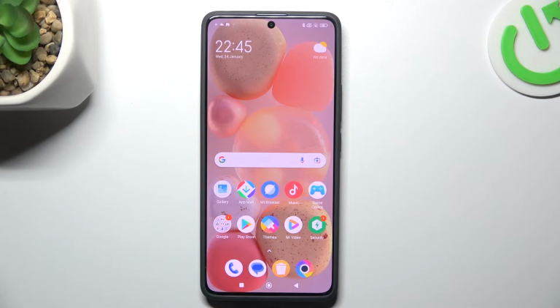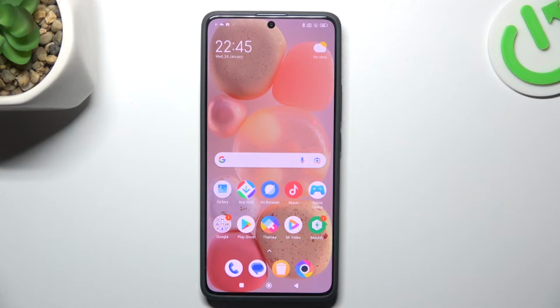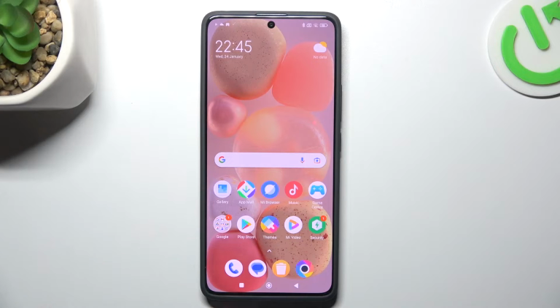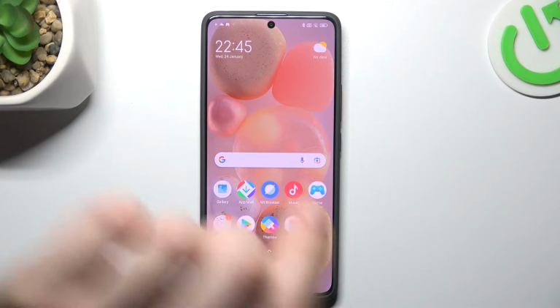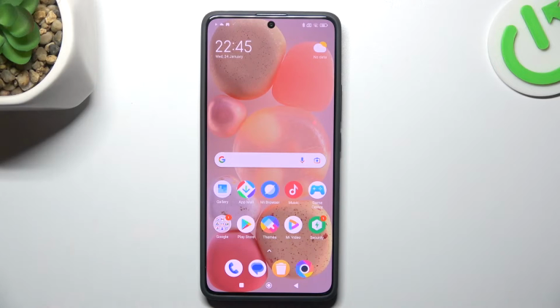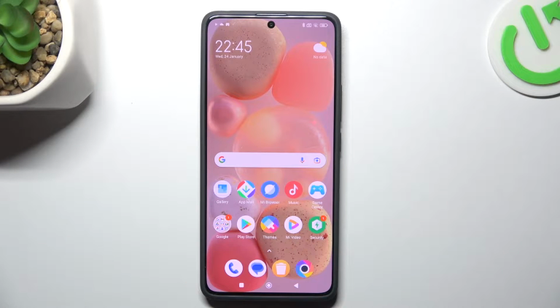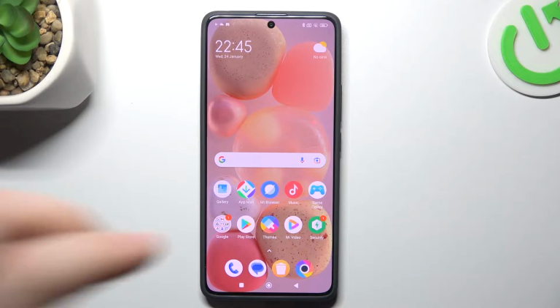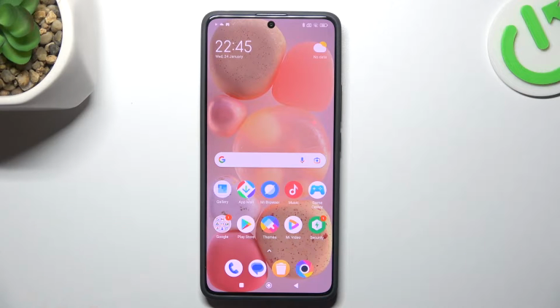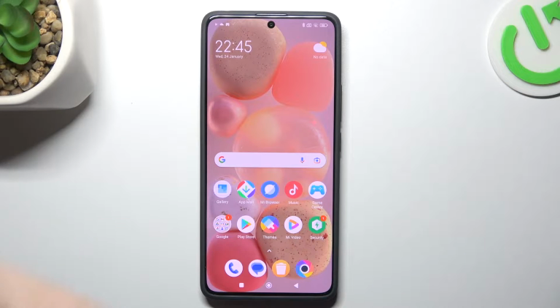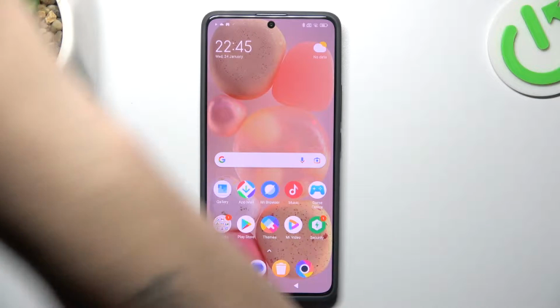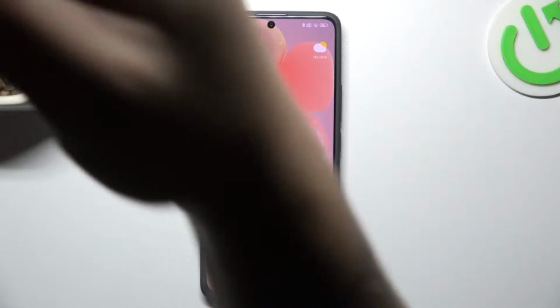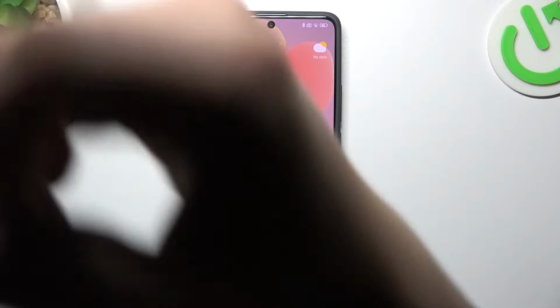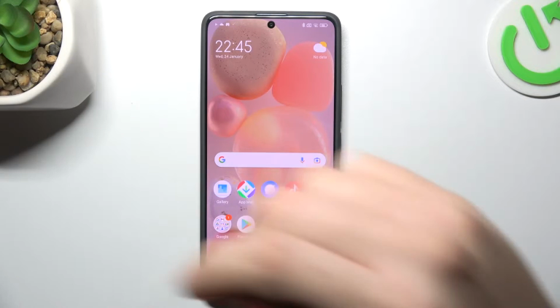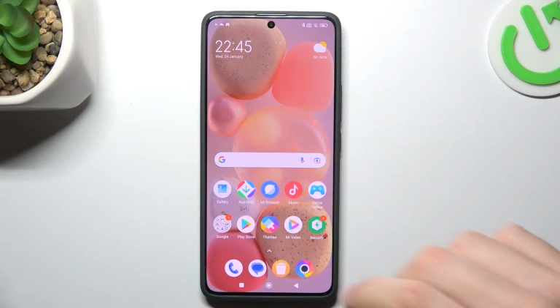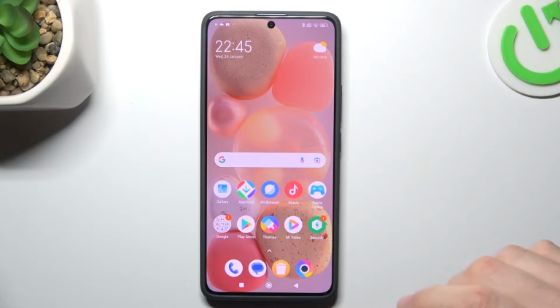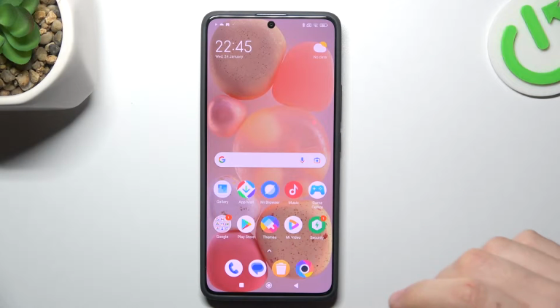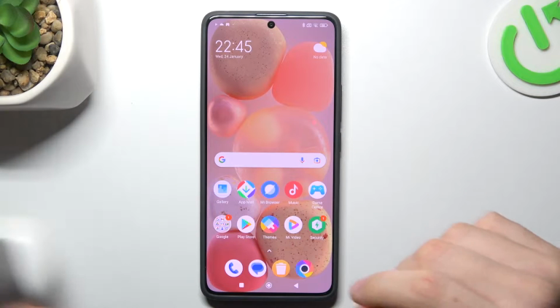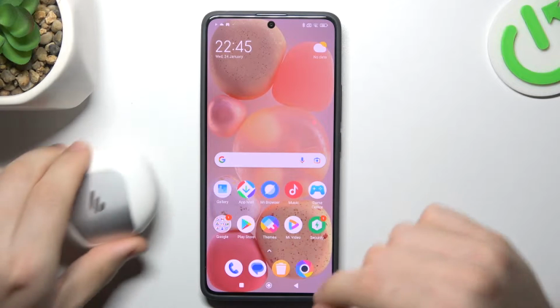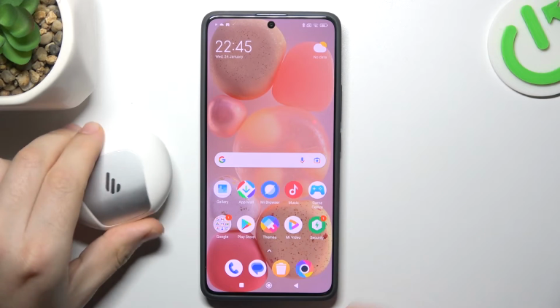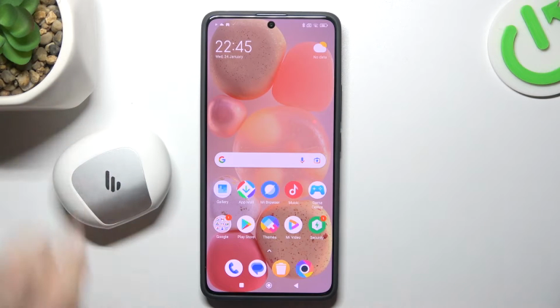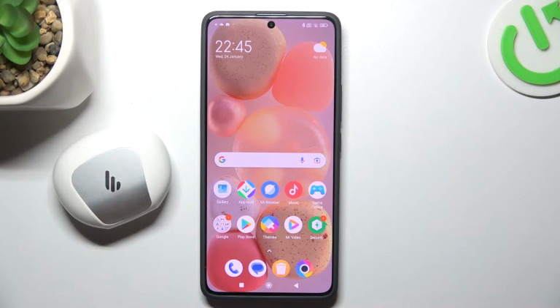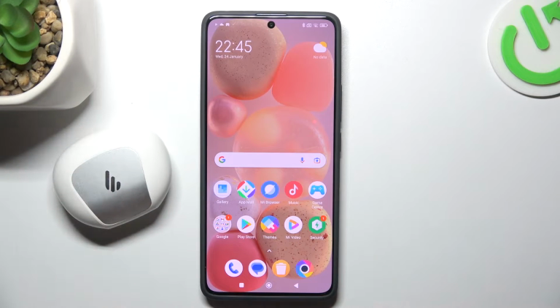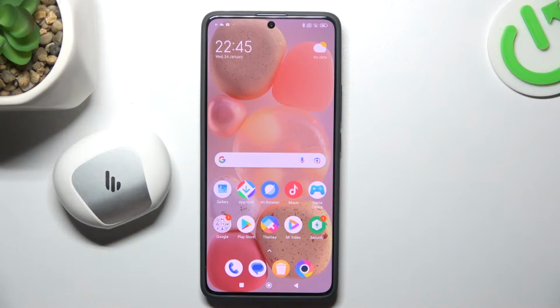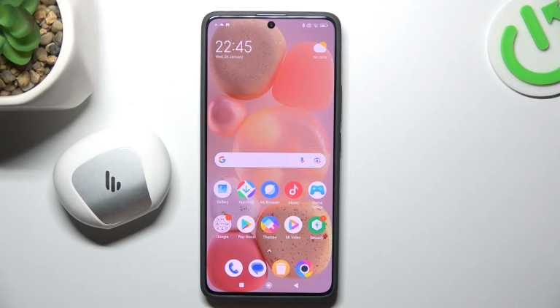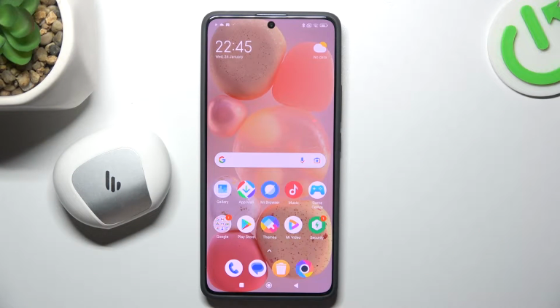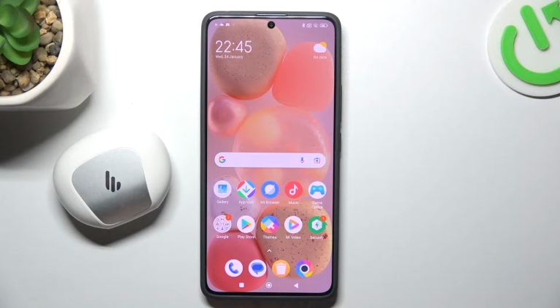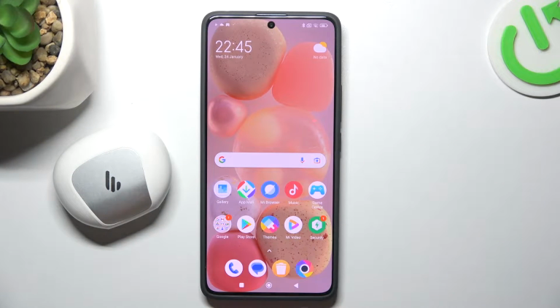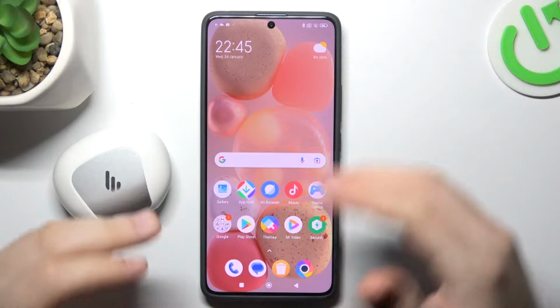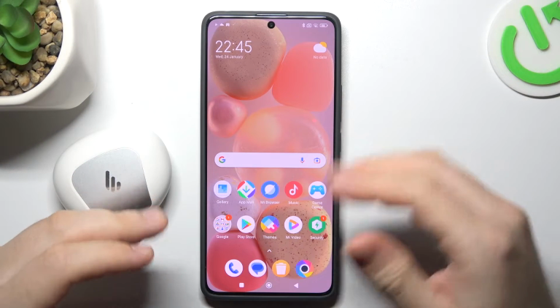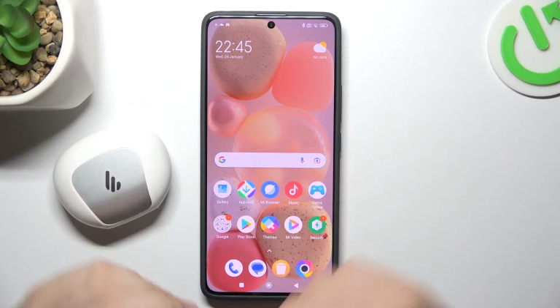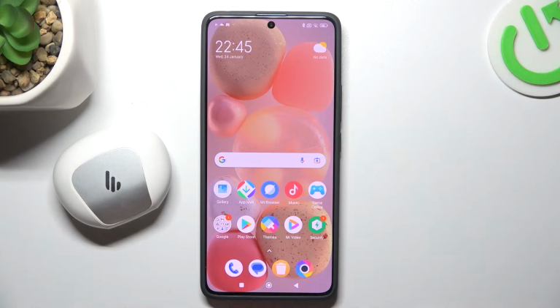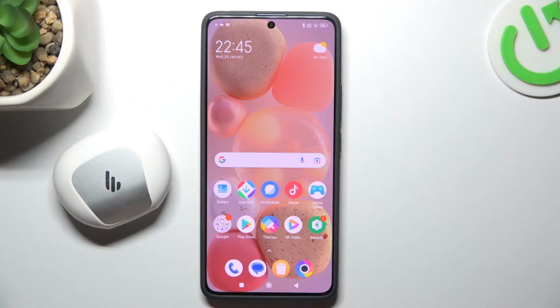Hello guys, today I'm going to show you a few tips to try if you cannot find your Bluetooth accessory on Poco X6 Pro.